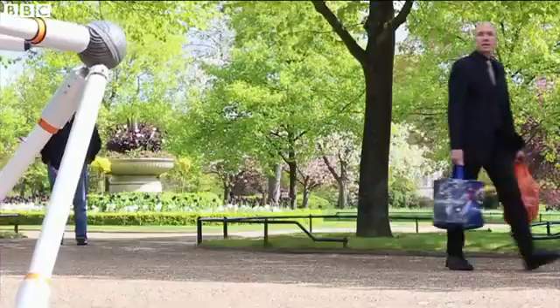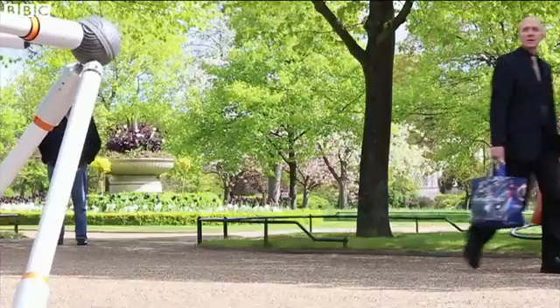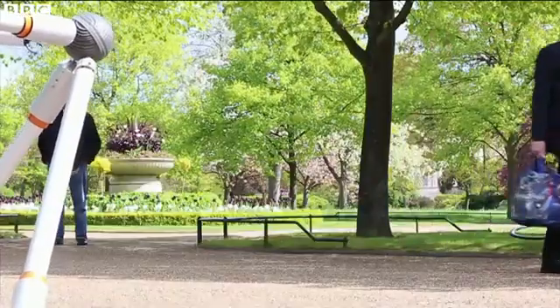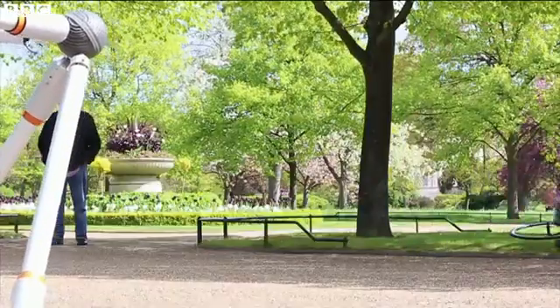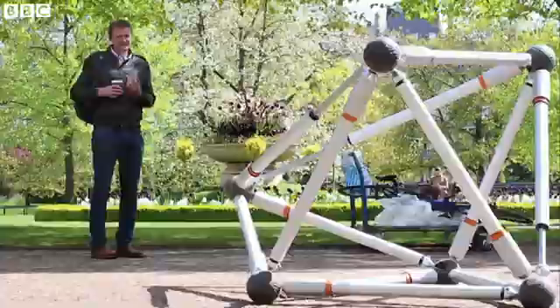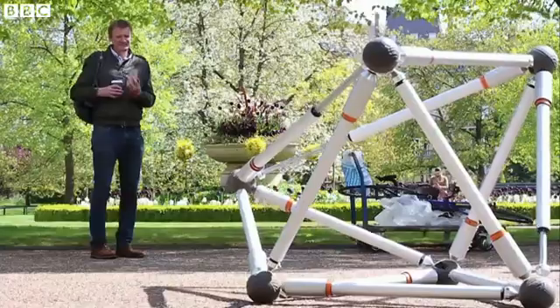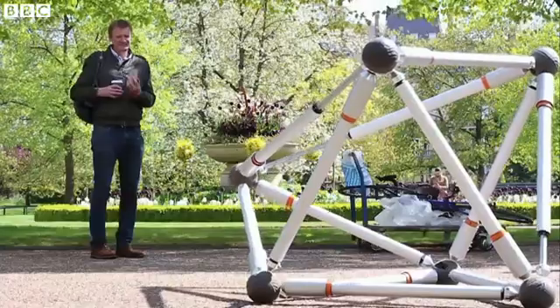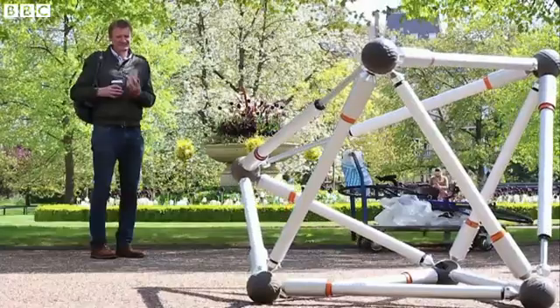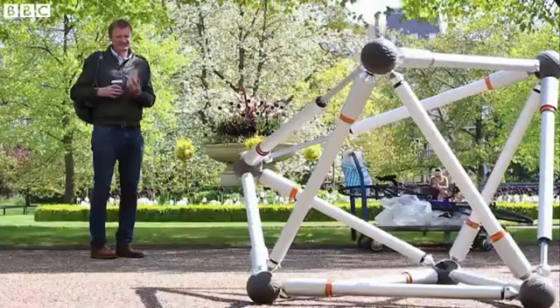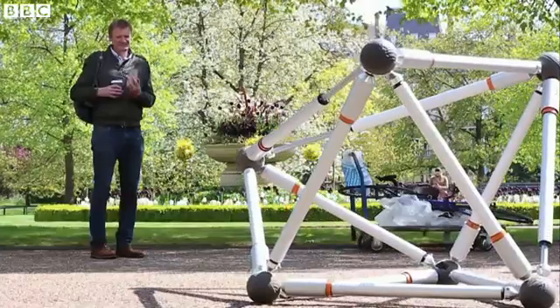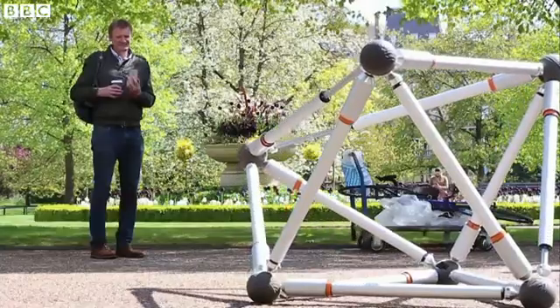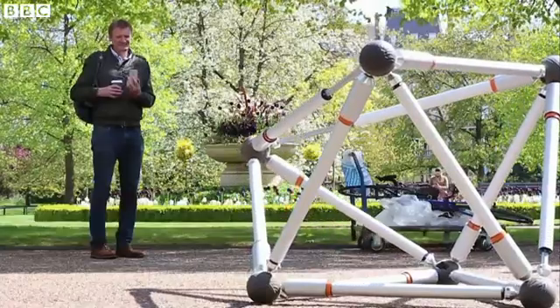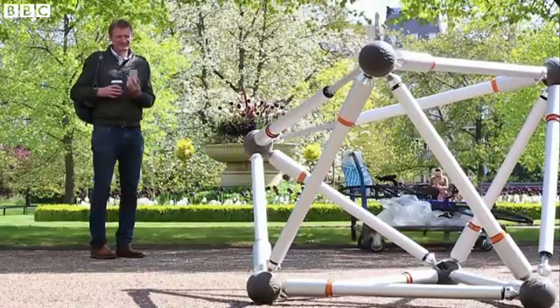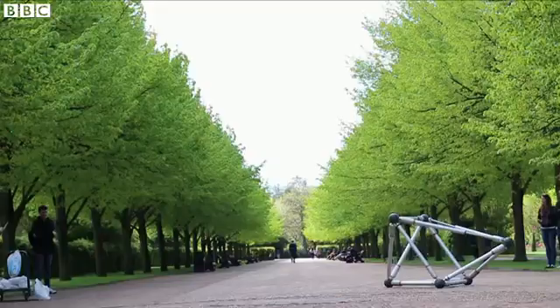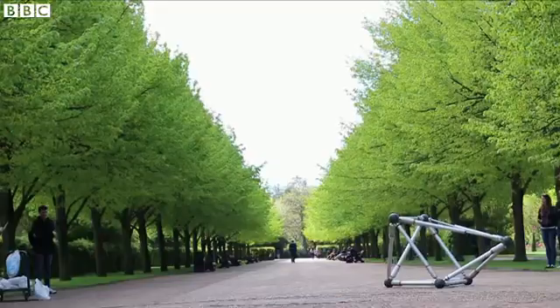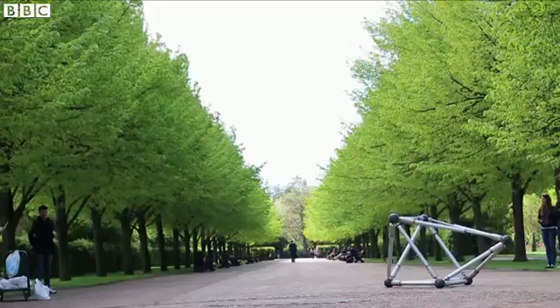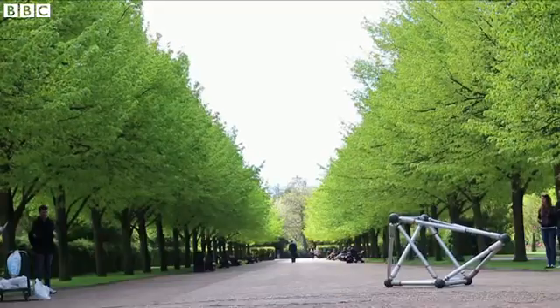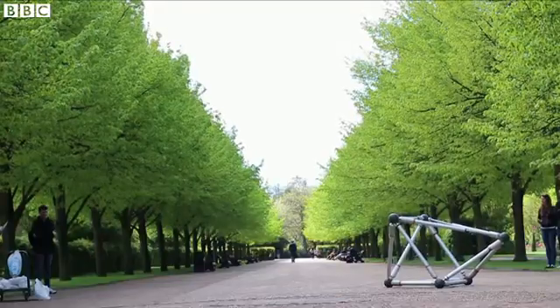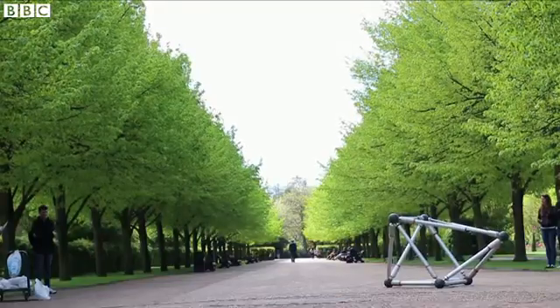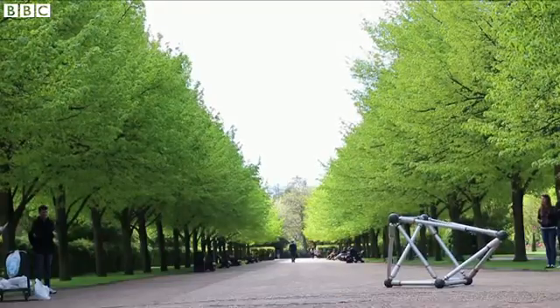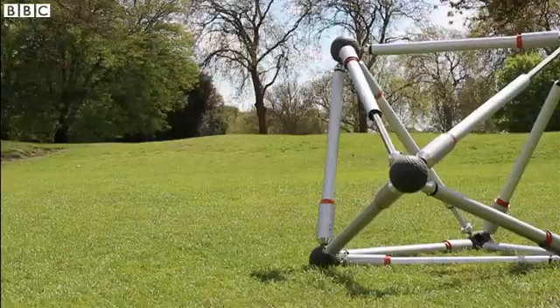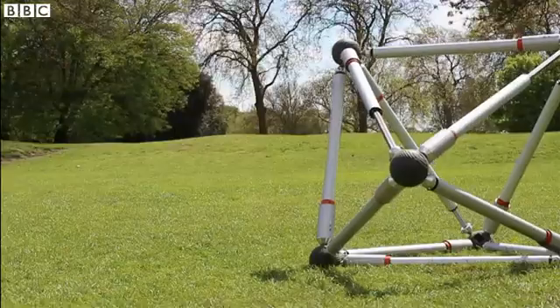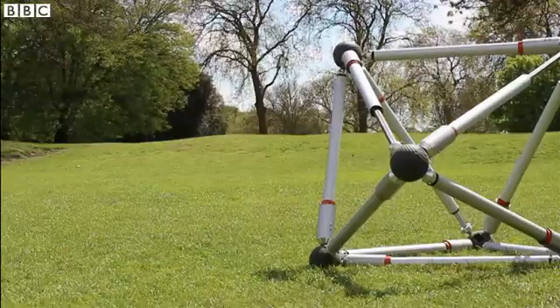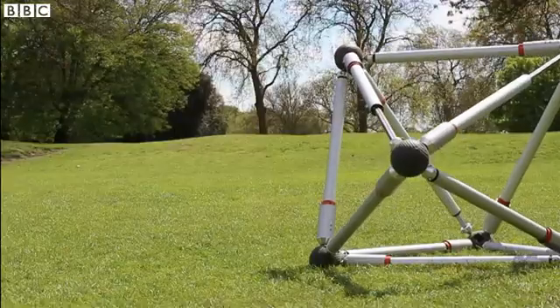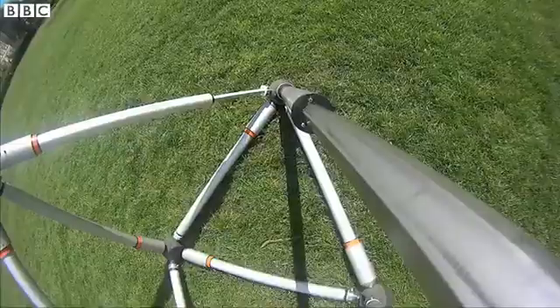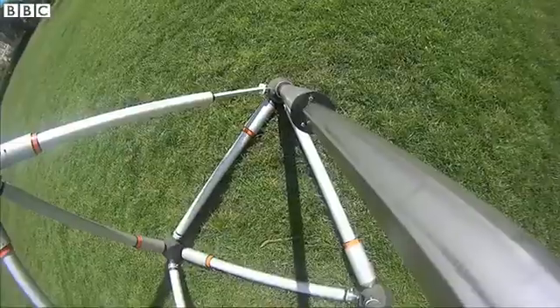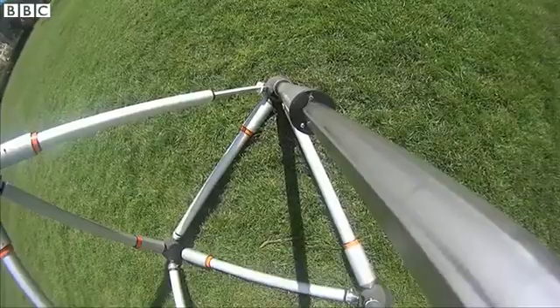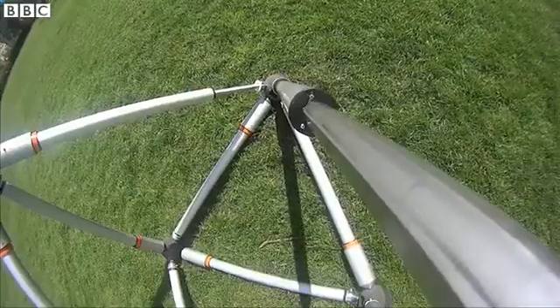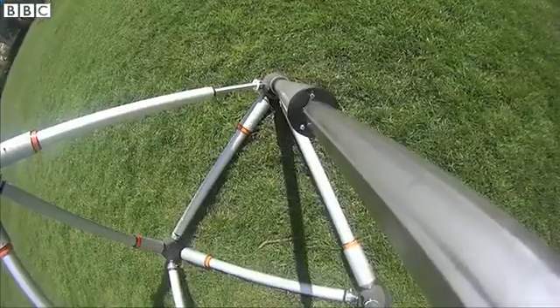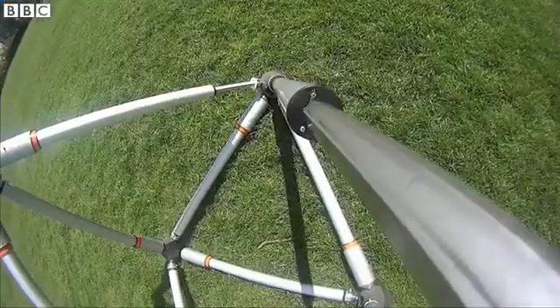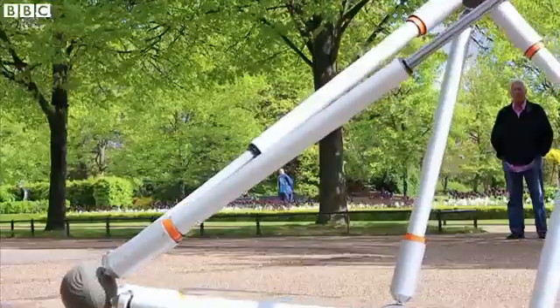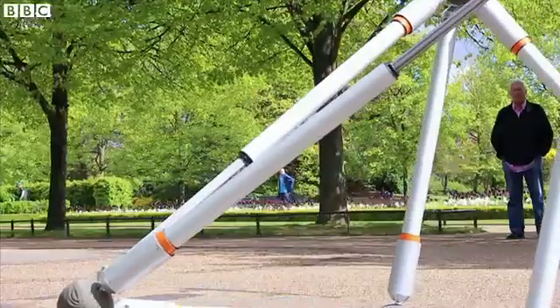So if you do come across one of these in a park in the near future, don't be too alarmed — it's probably just a friendly robot looking for someone to play with.